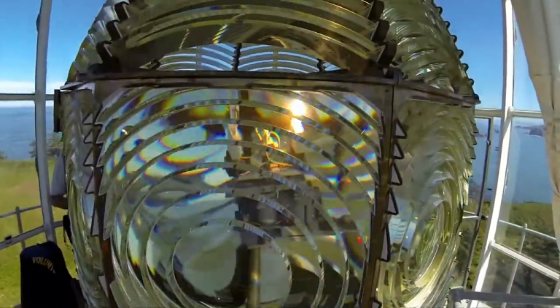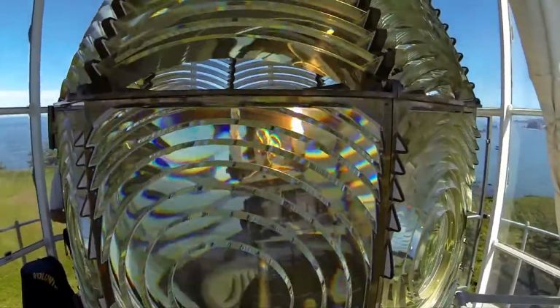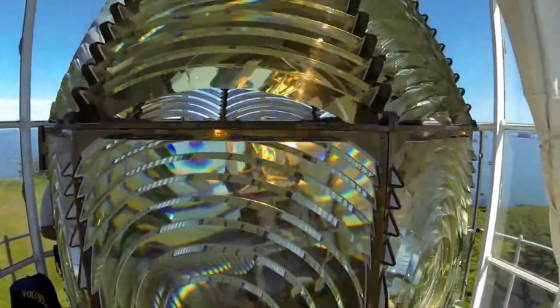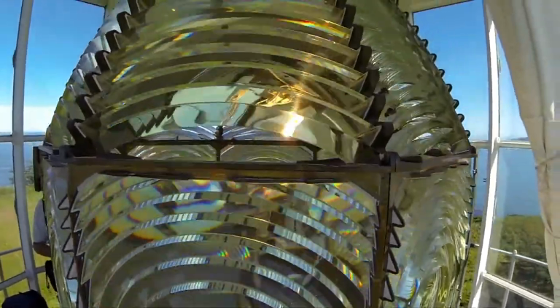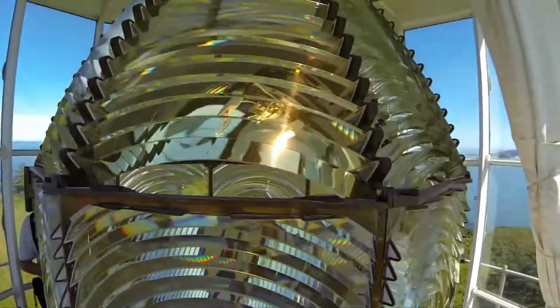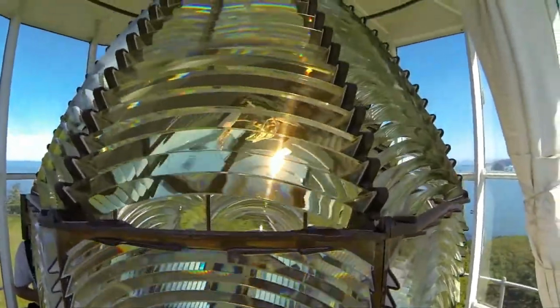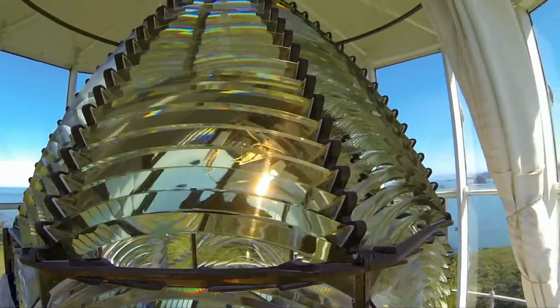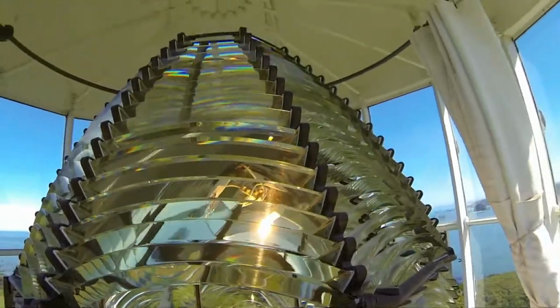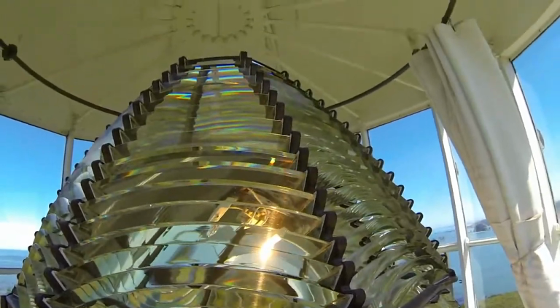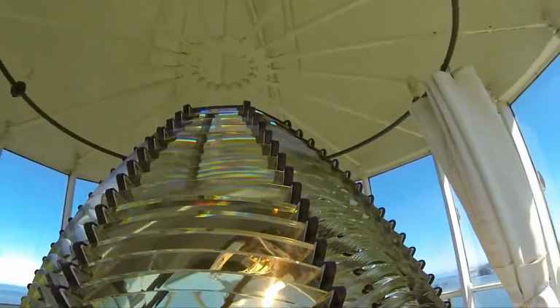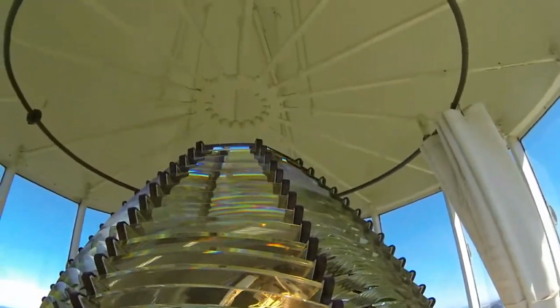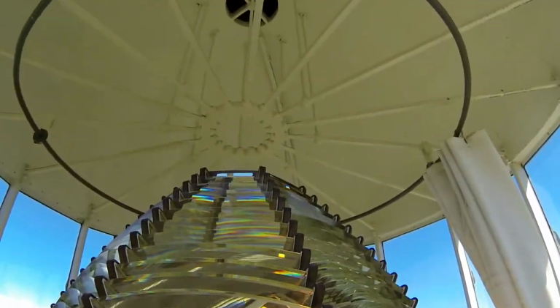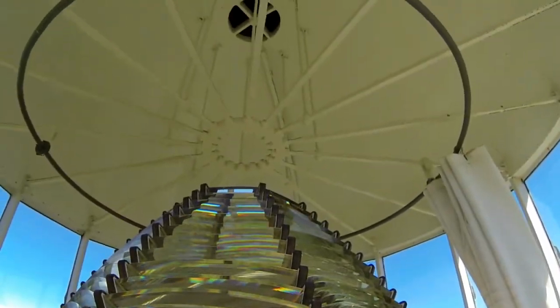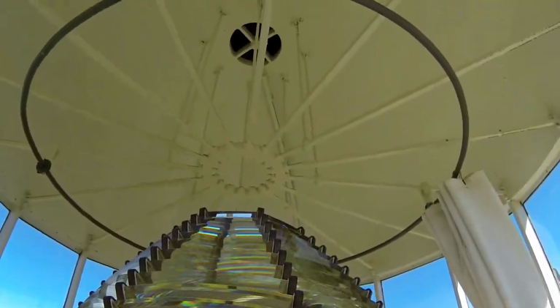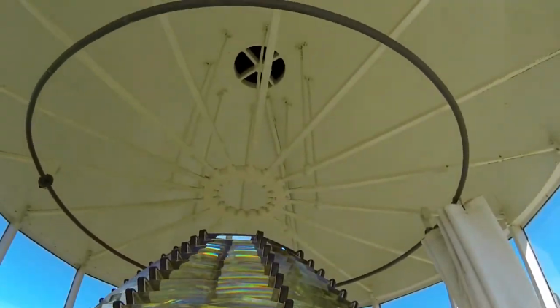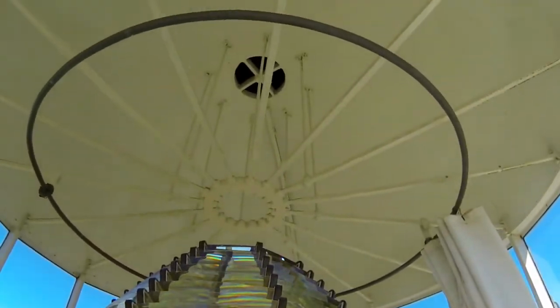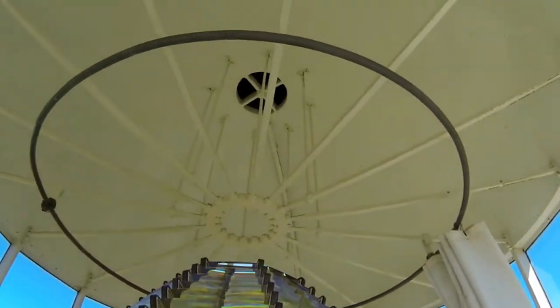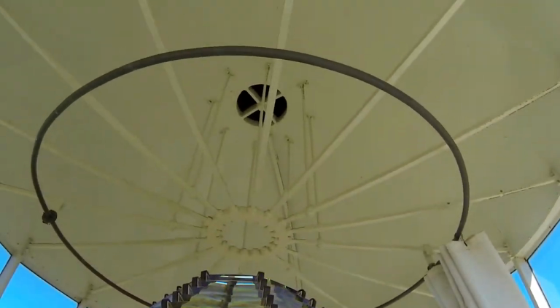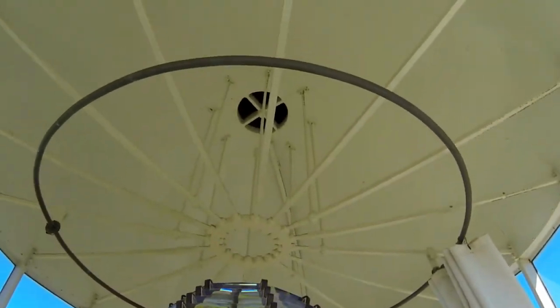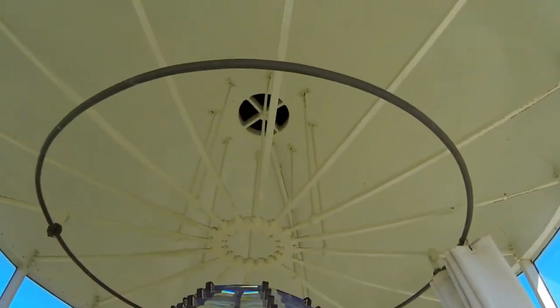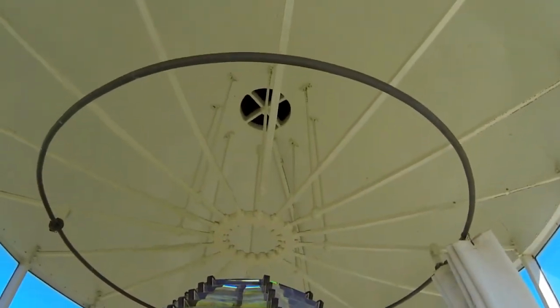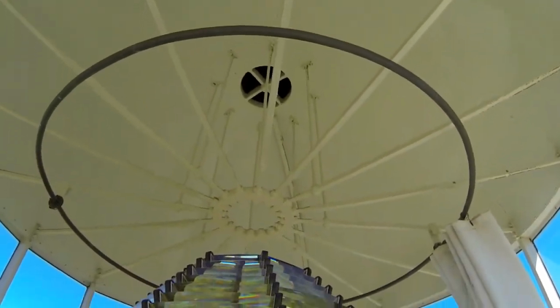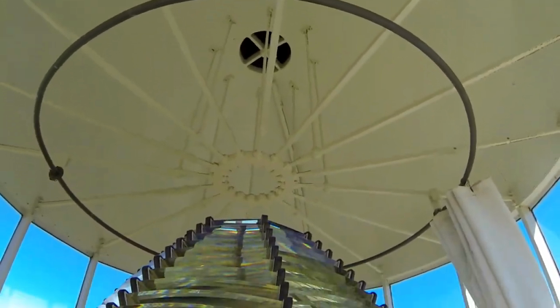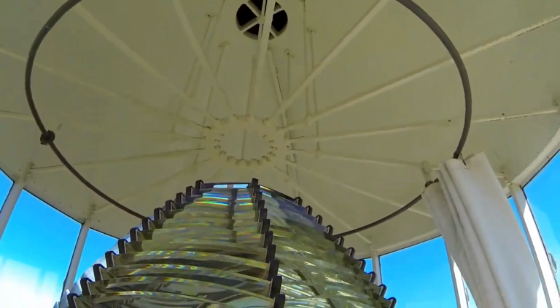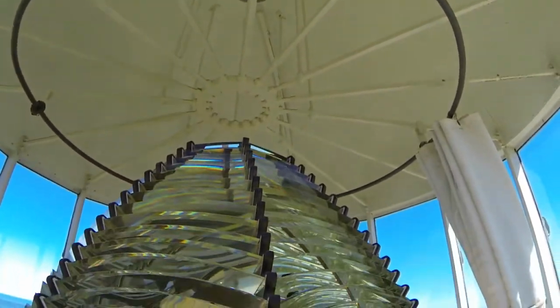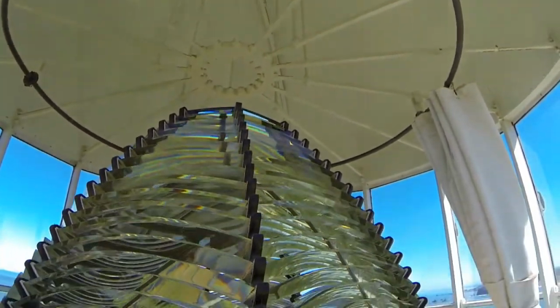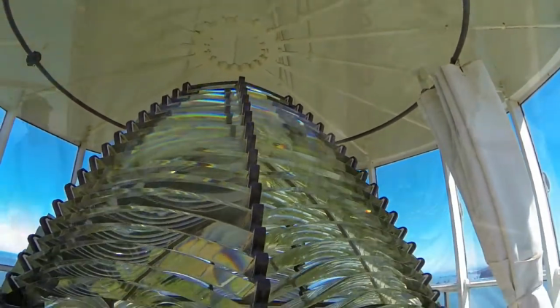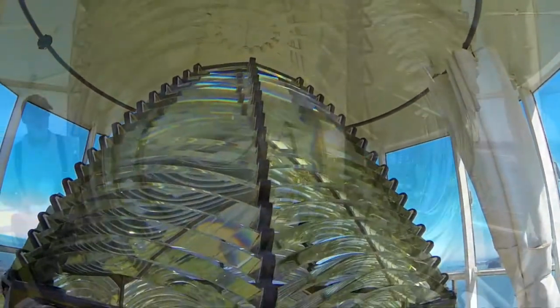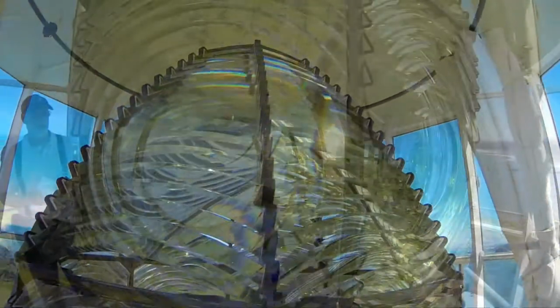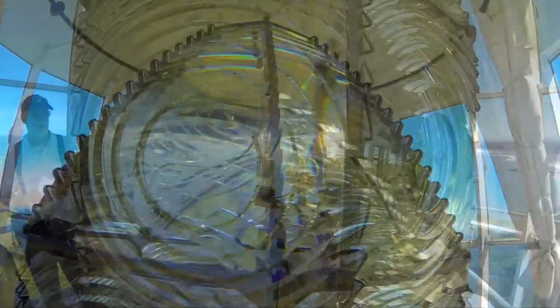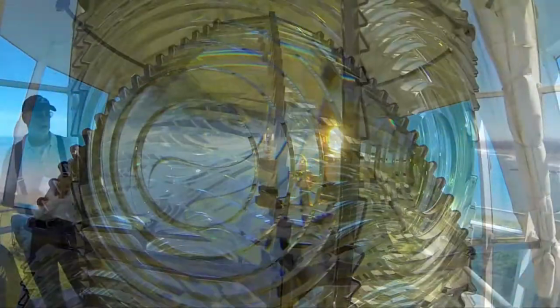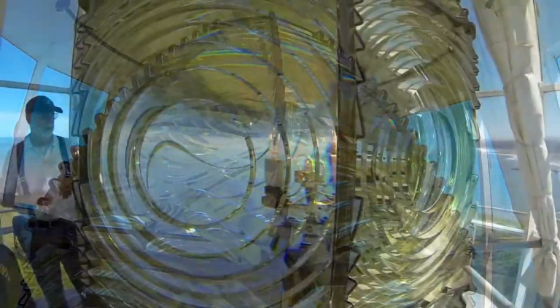If one bulb burns out, there's a circuit that senses that the bulb burned out and the other bulb will turn on automatically.